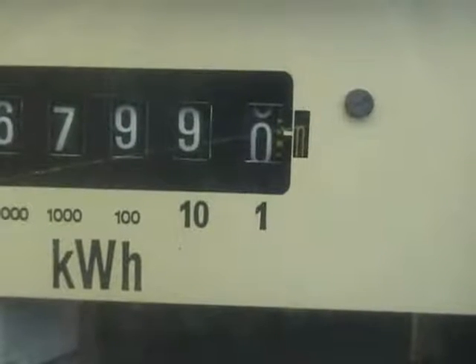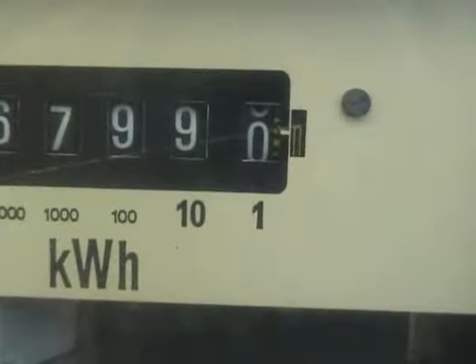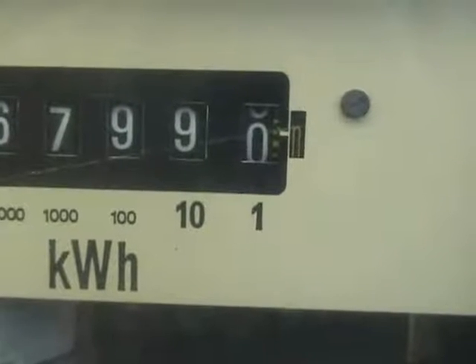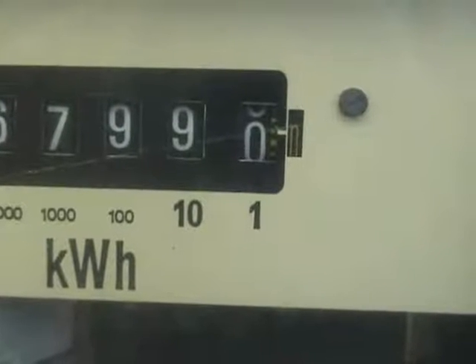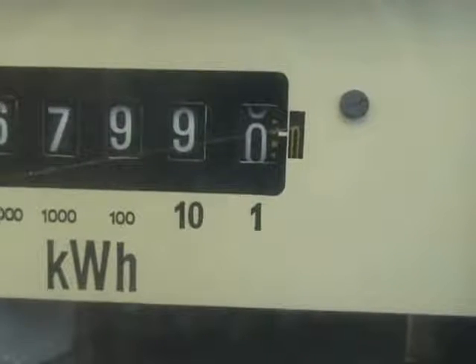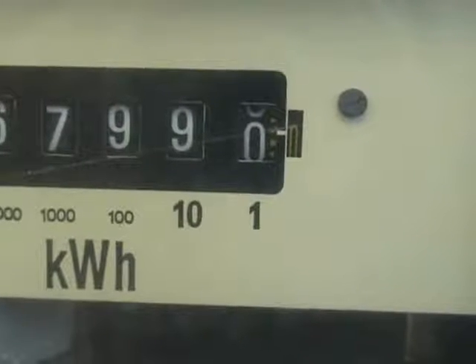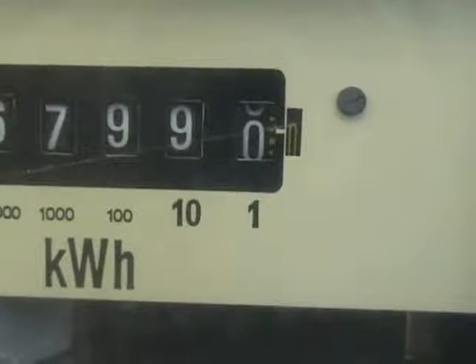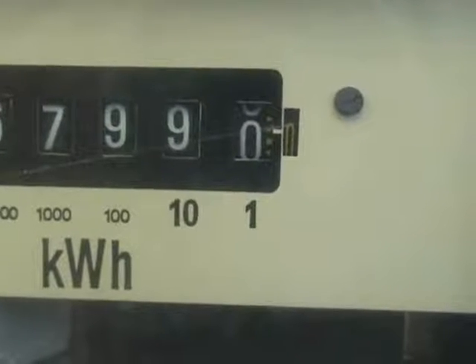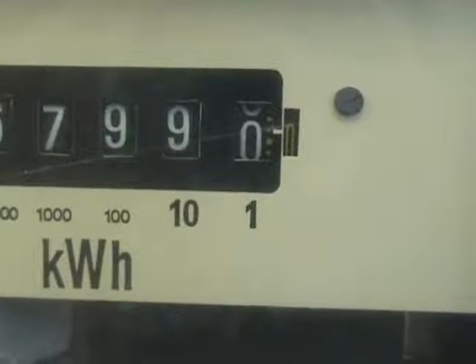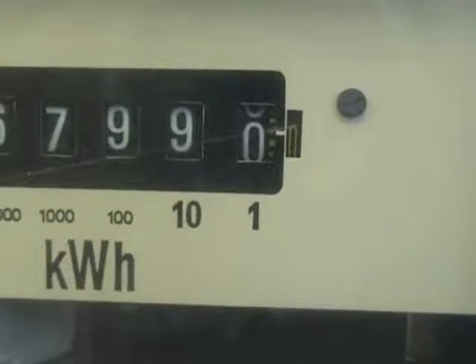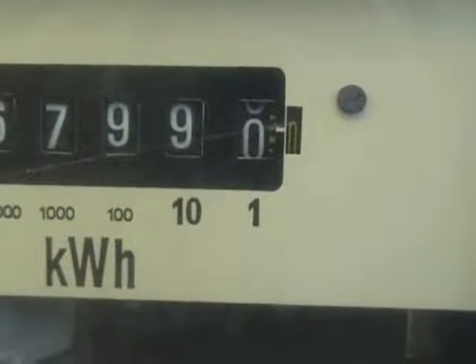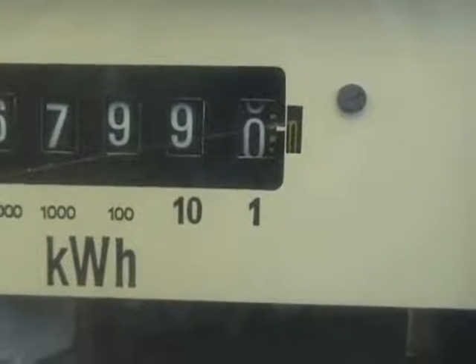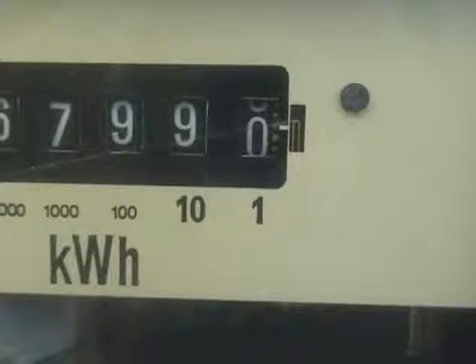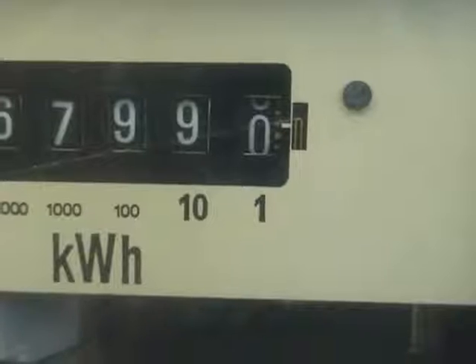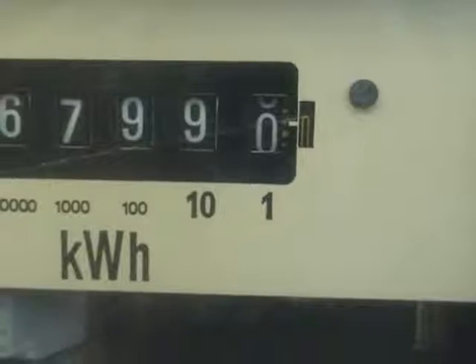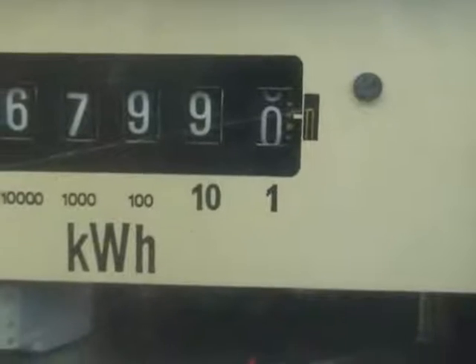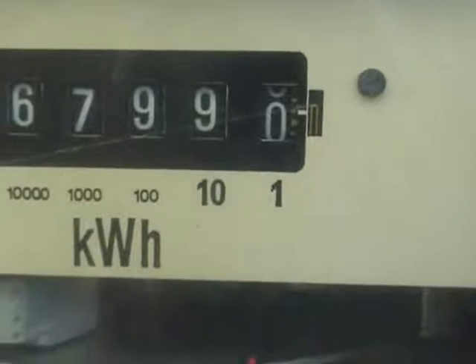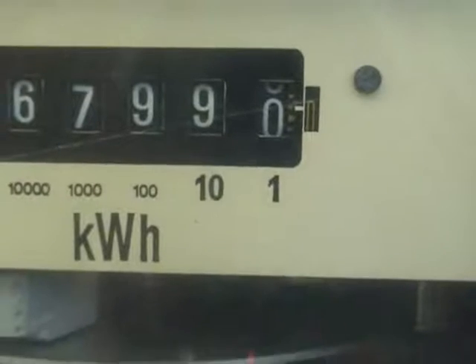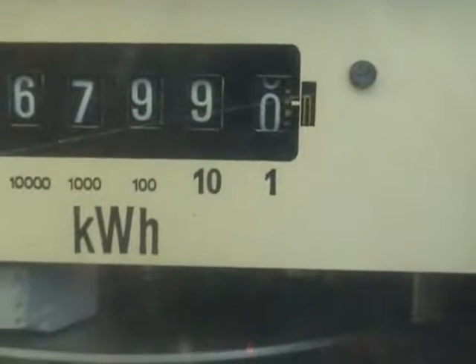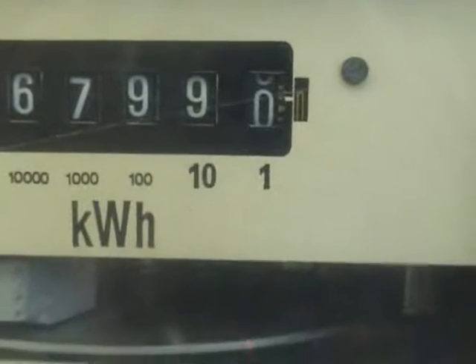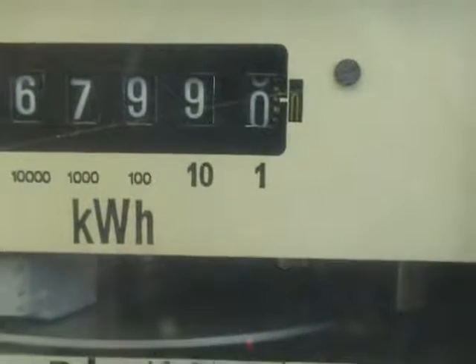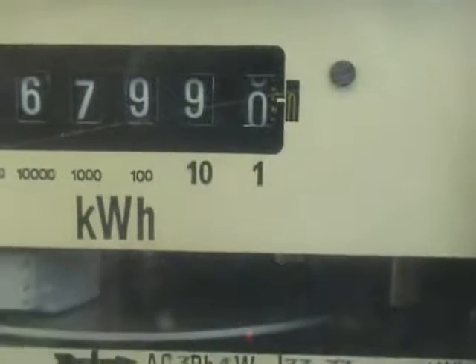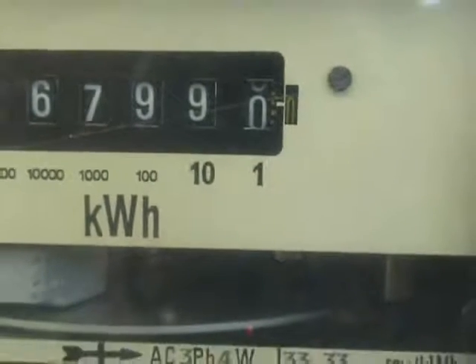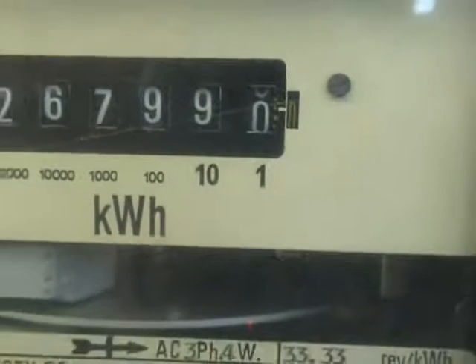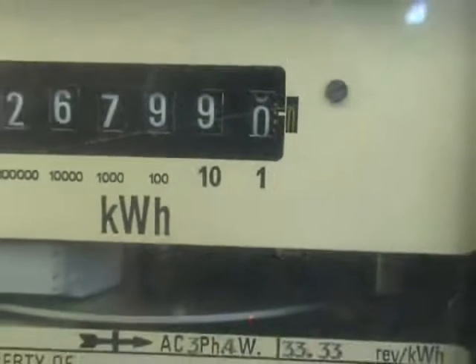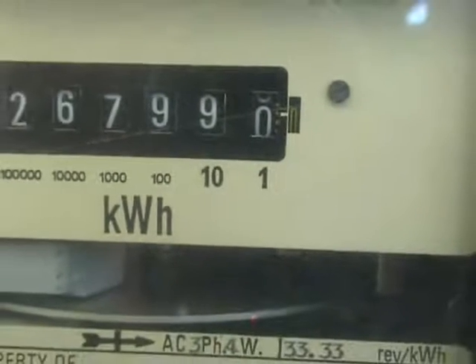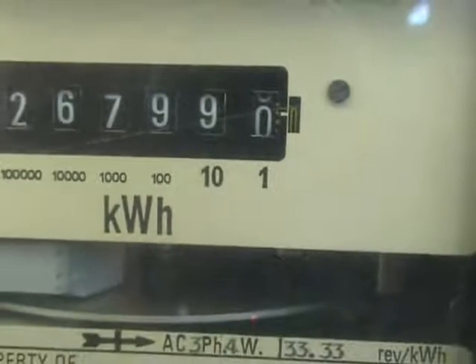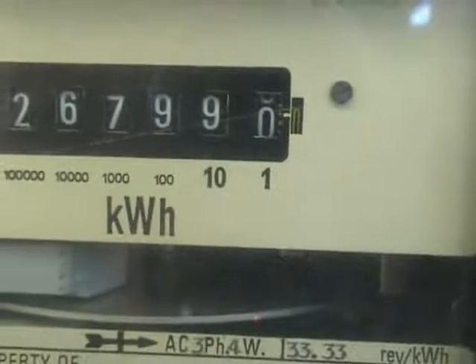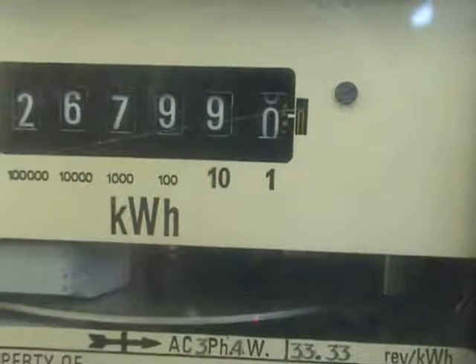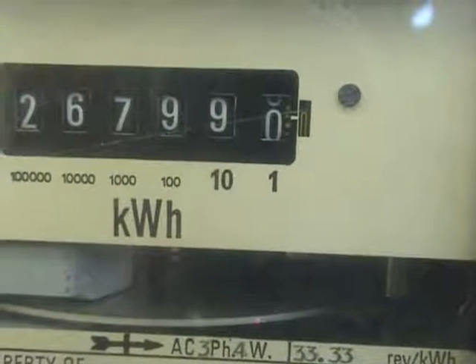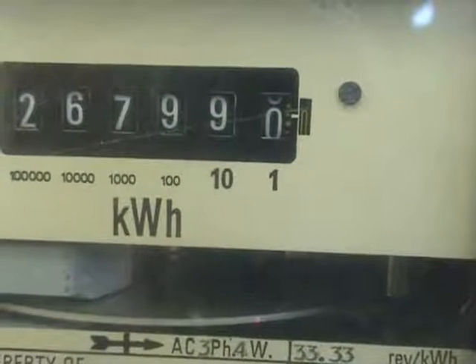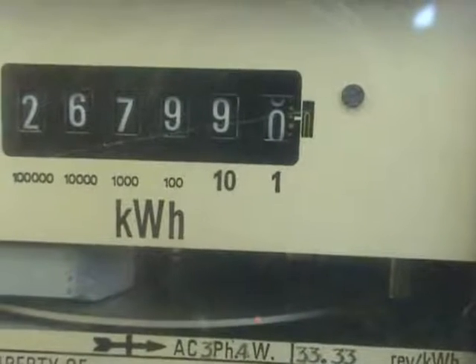Click. There we go. Magic. Good old anti-creep meters.